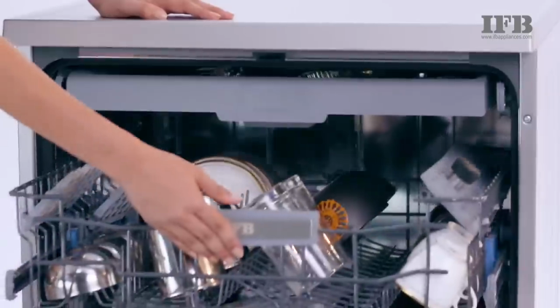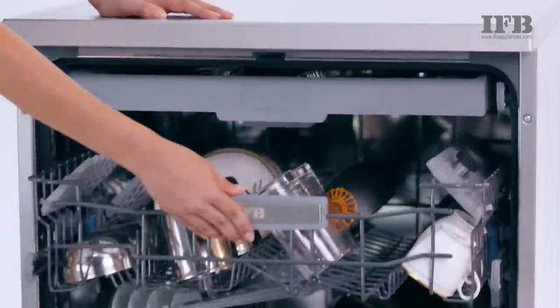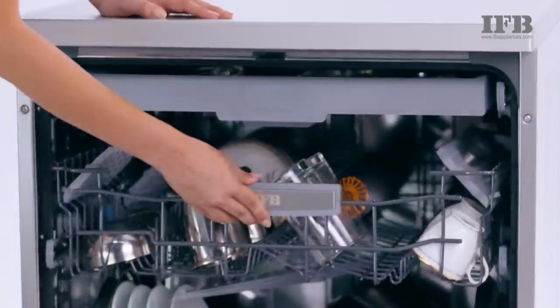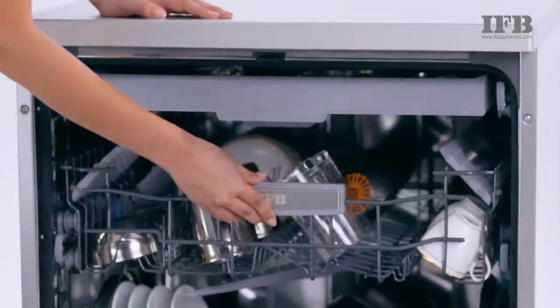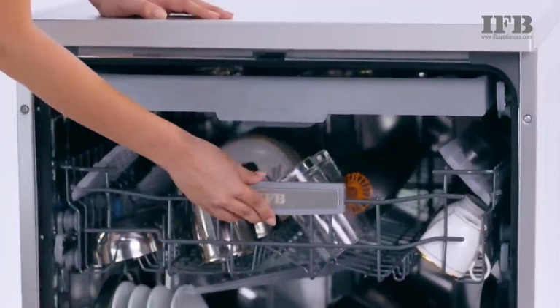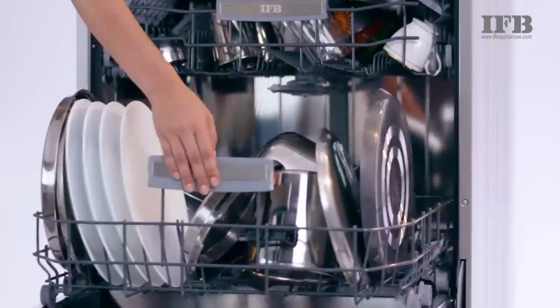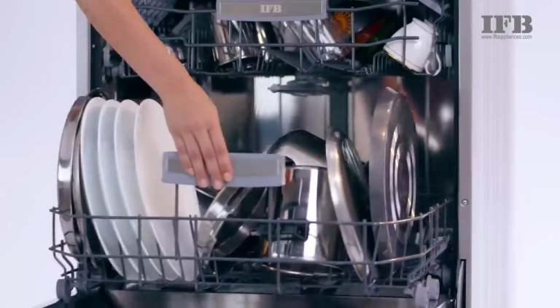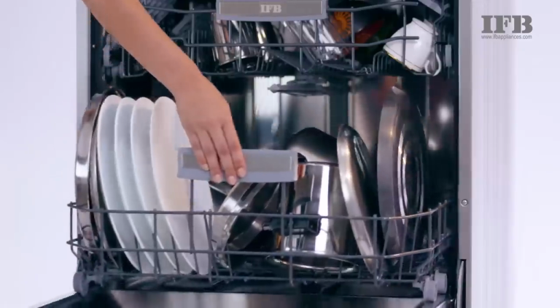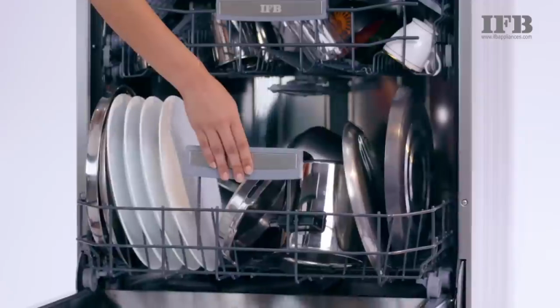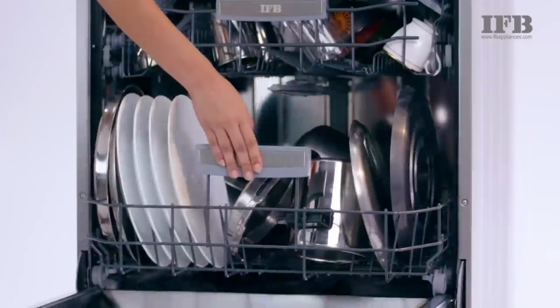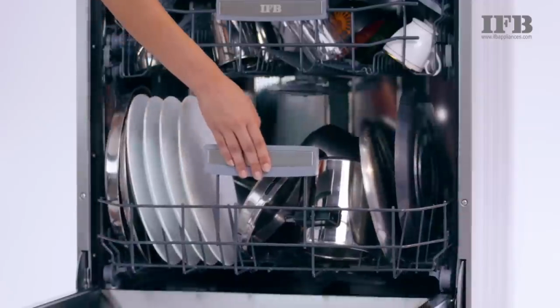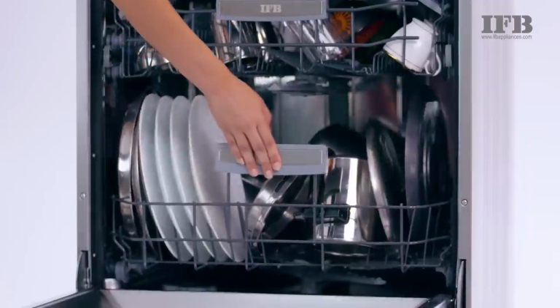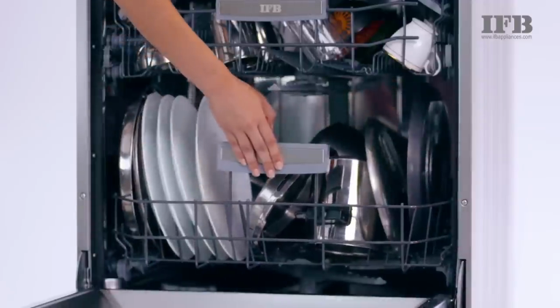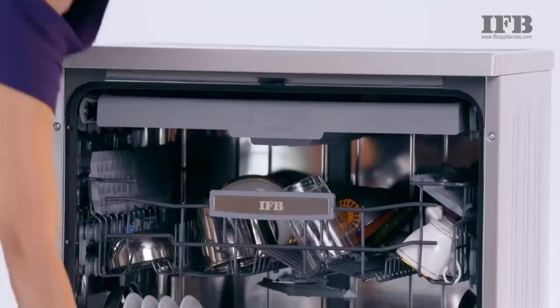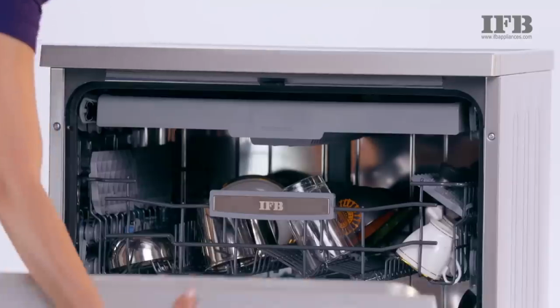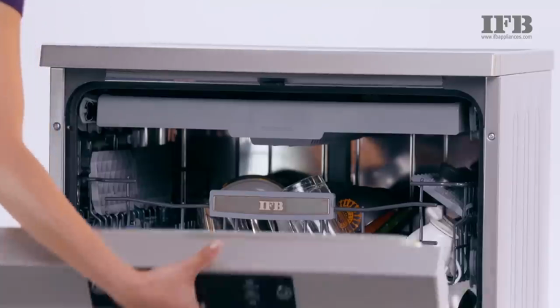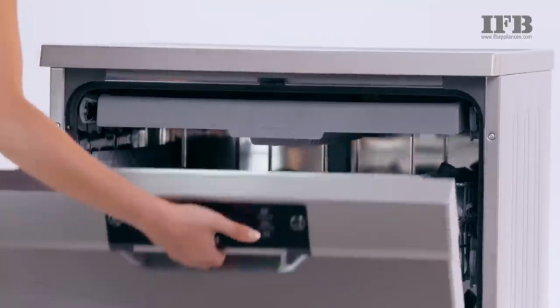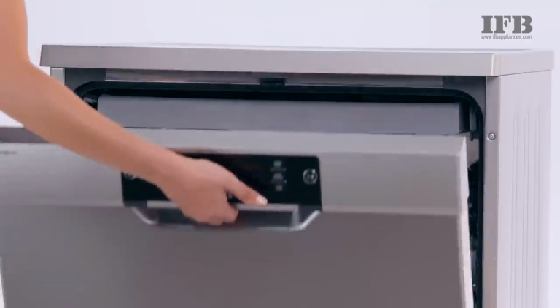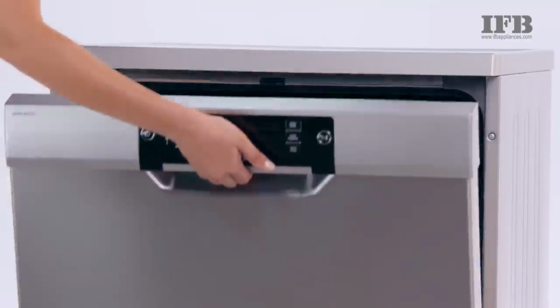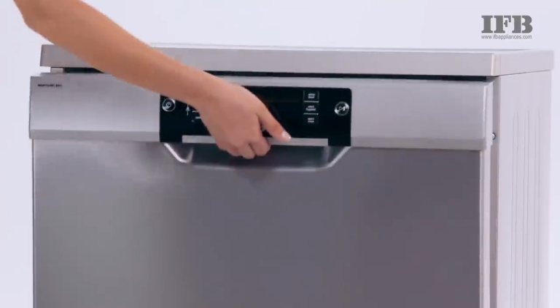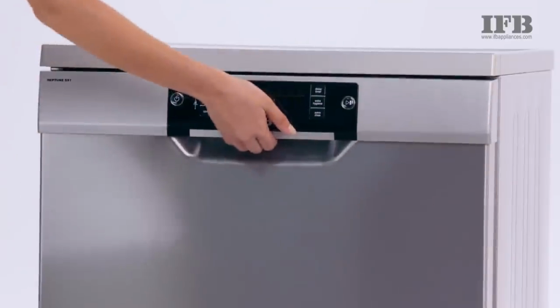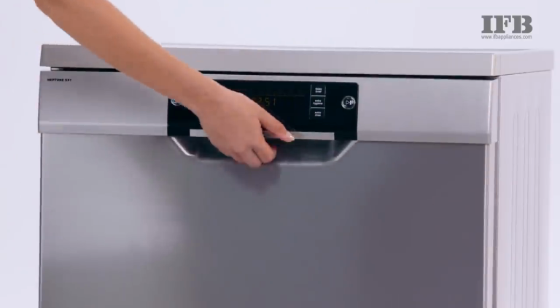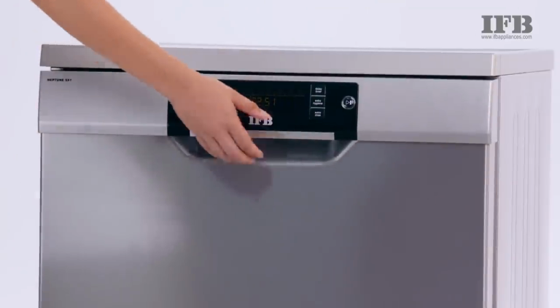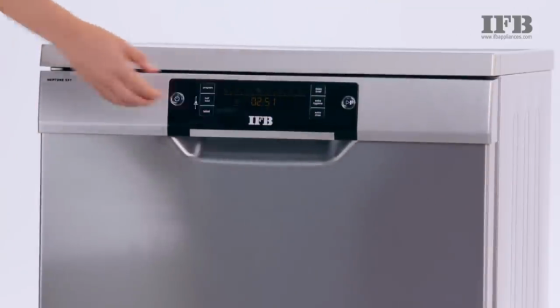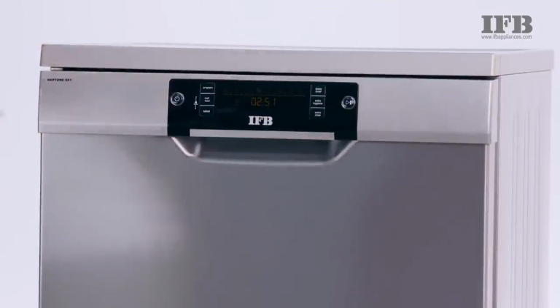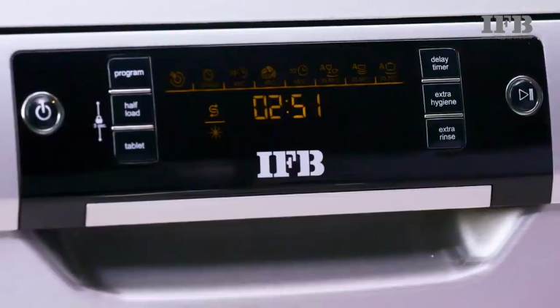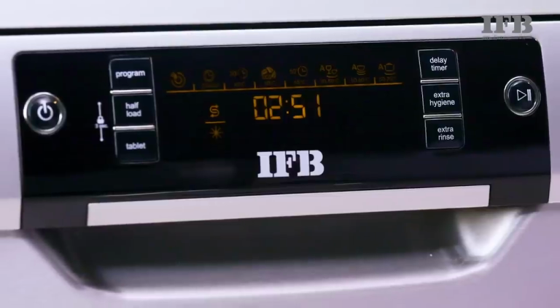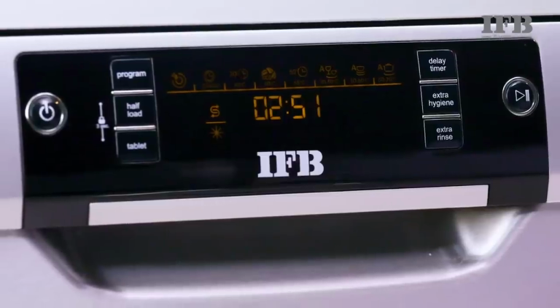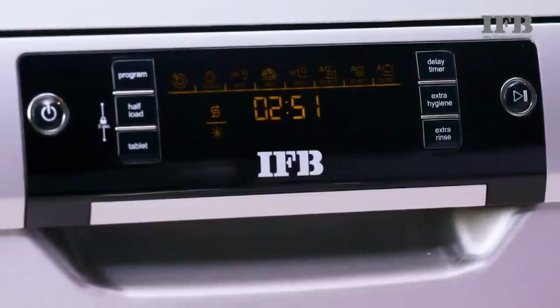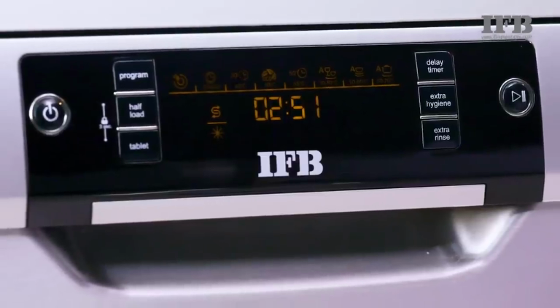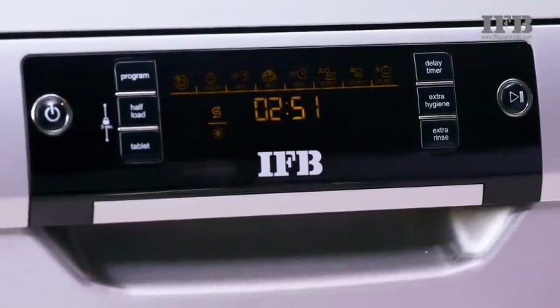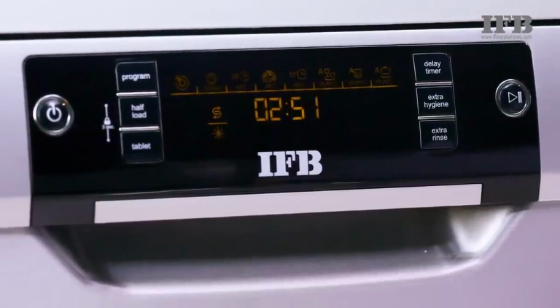Hope this video helped you to understand how to load utensils in an IFB dishwasher.